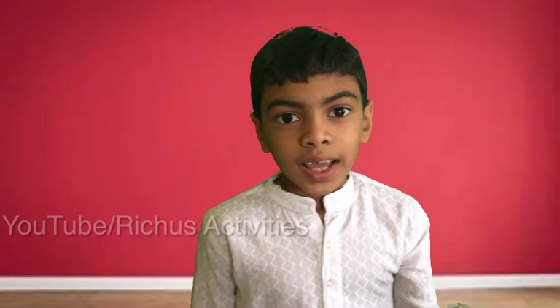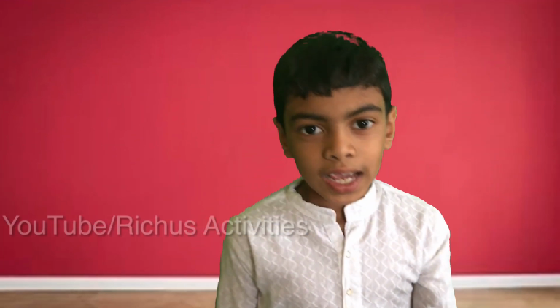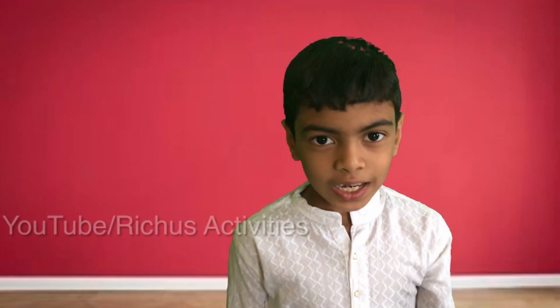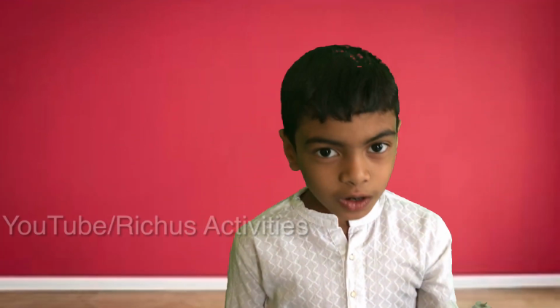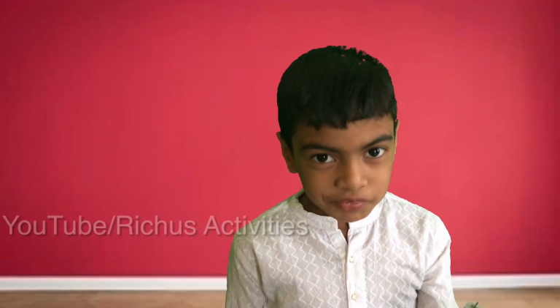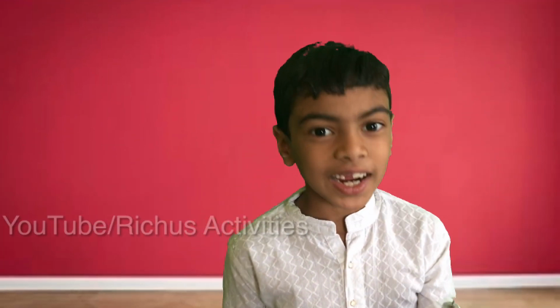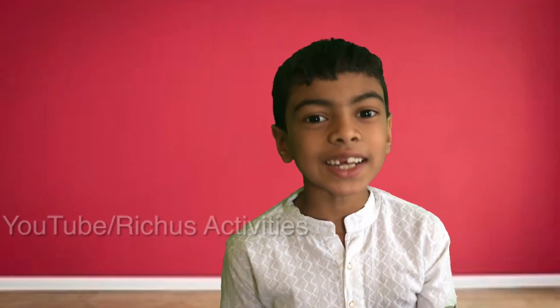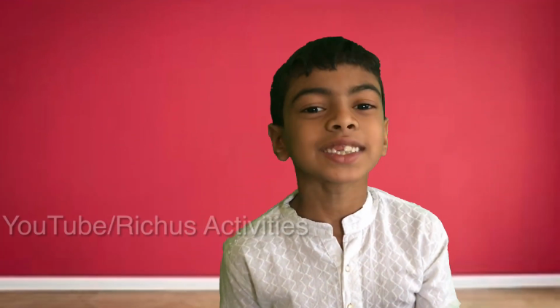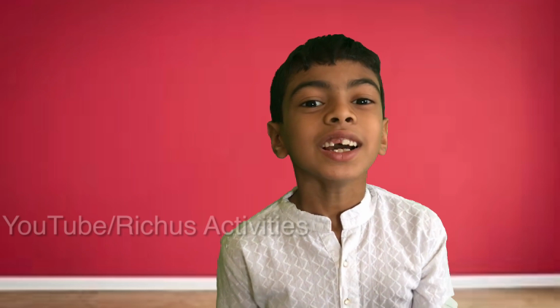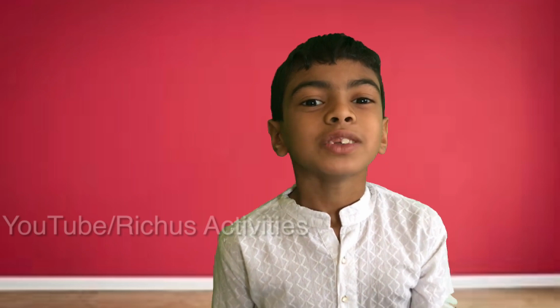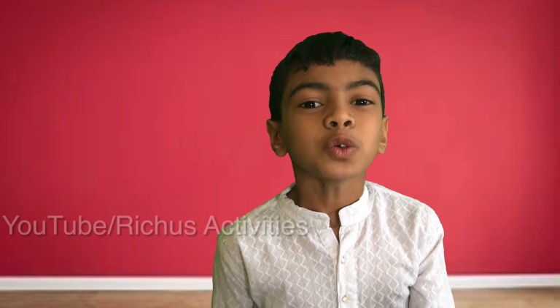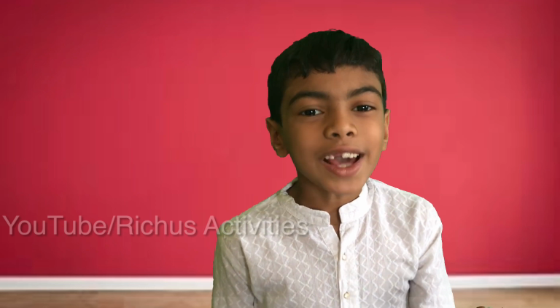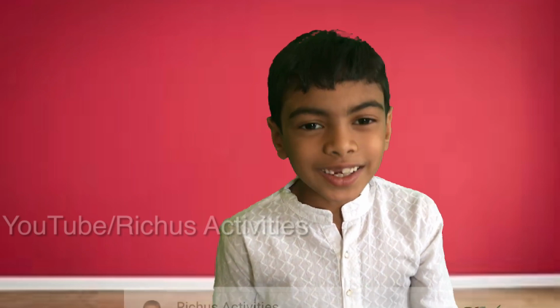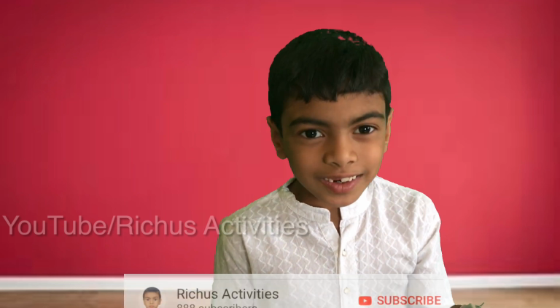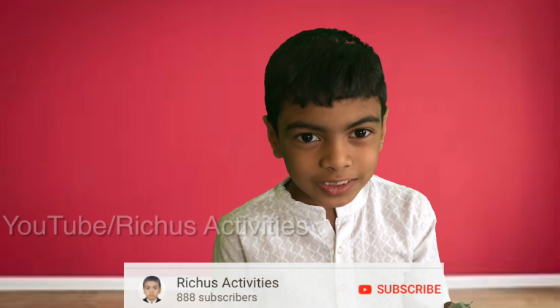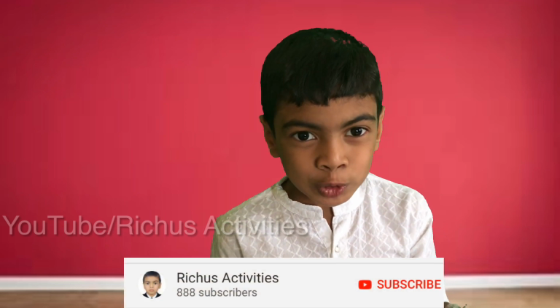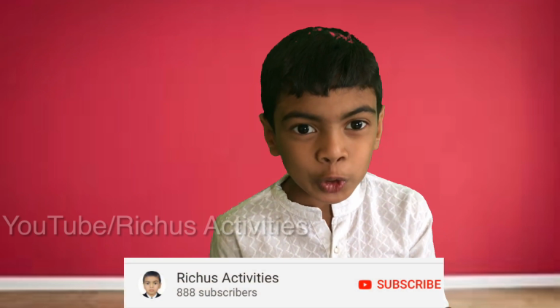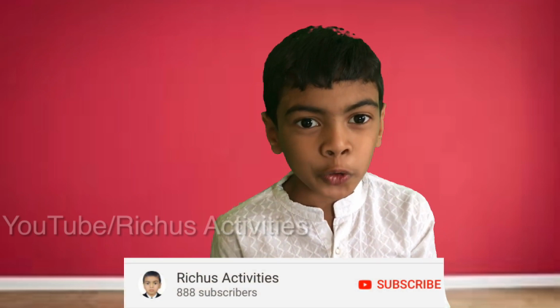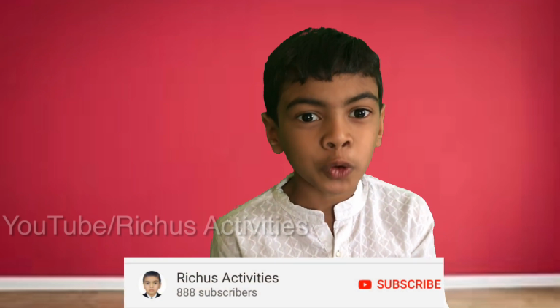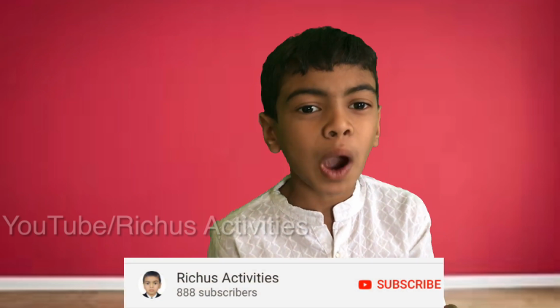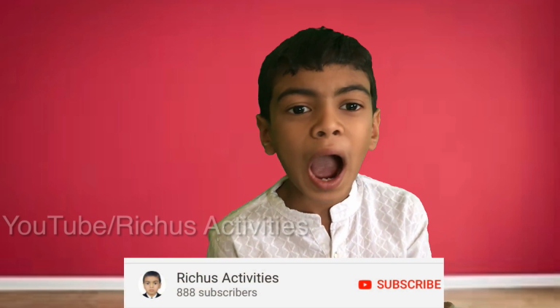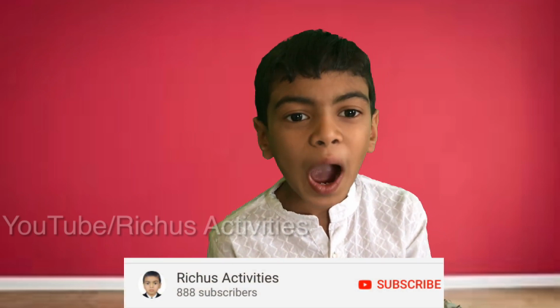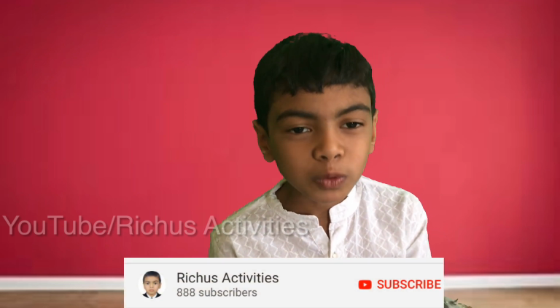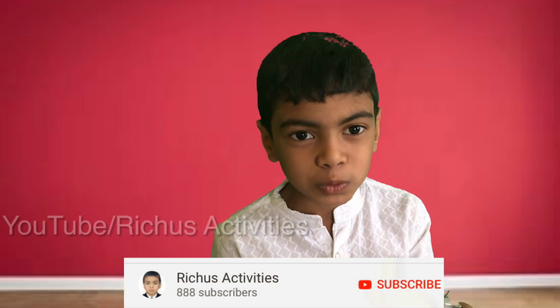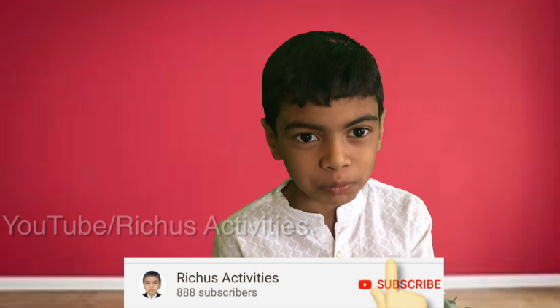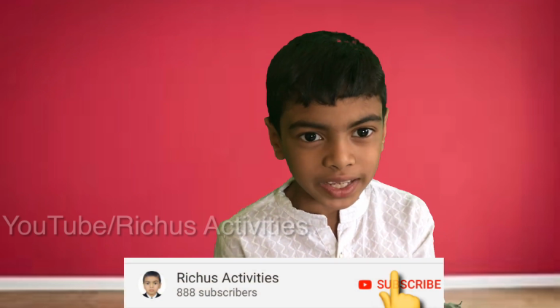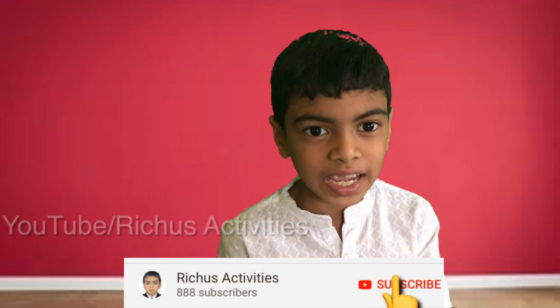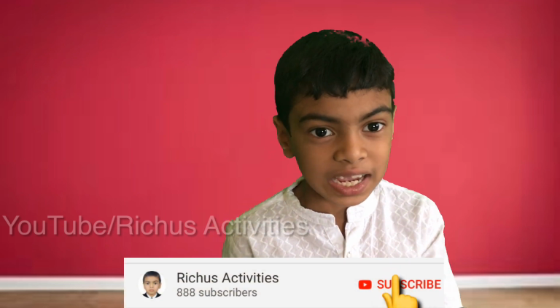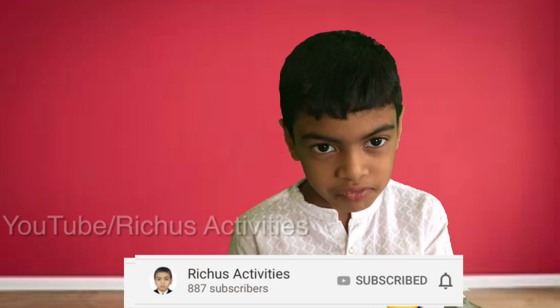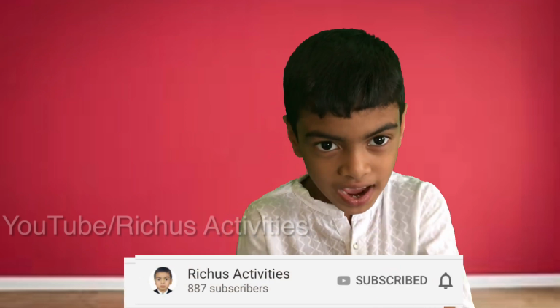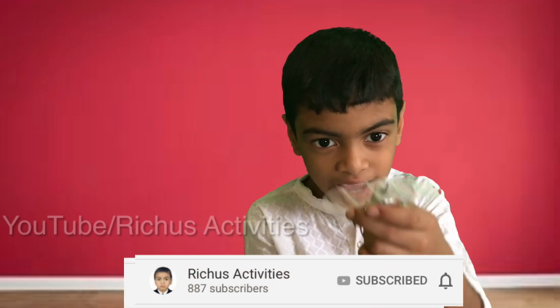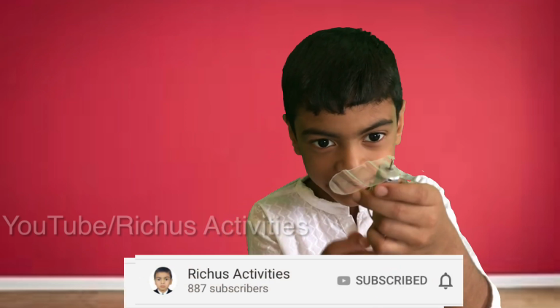Hello friends! Today I am going to show you how to make a fan.